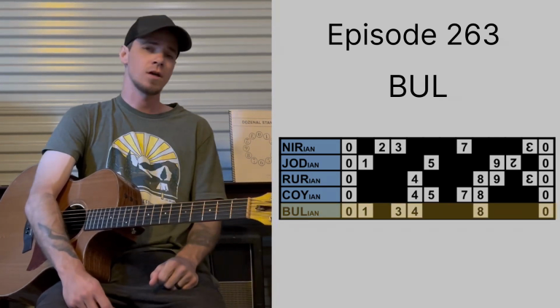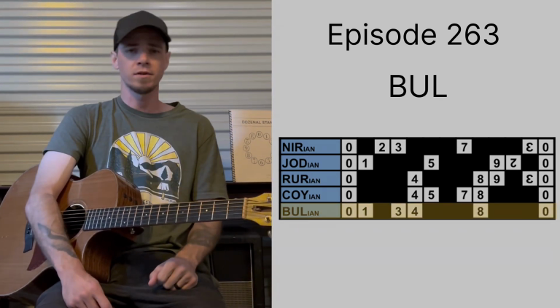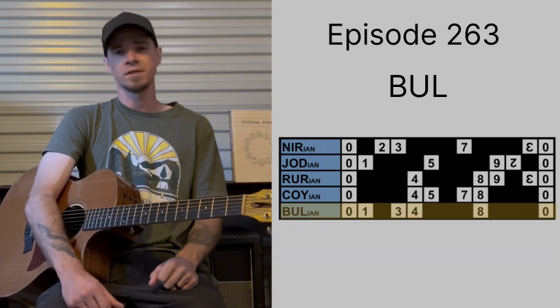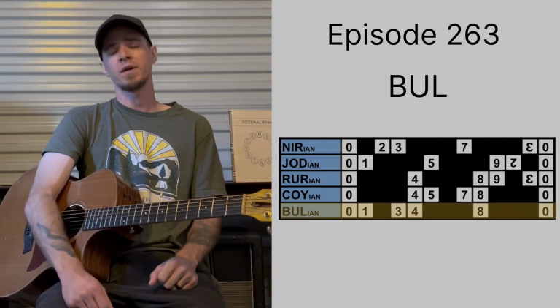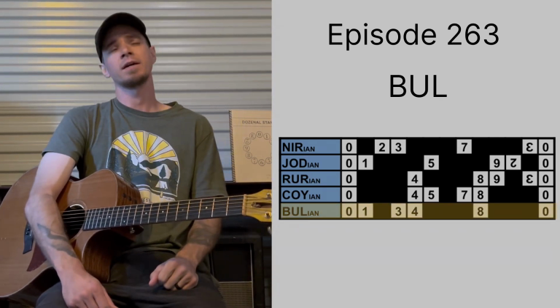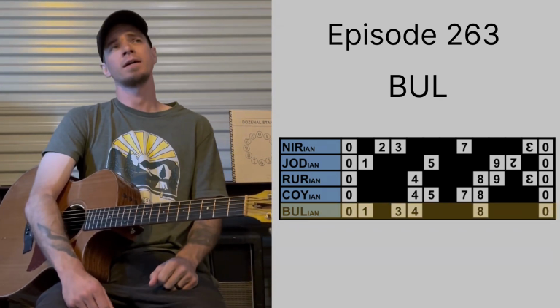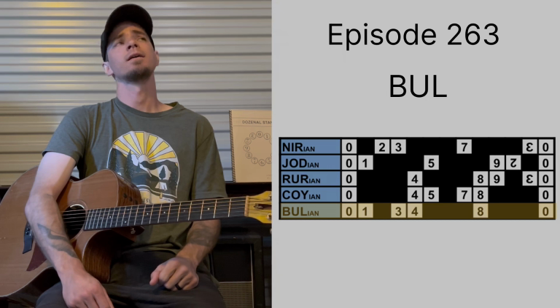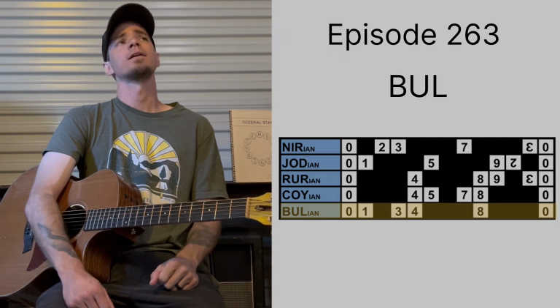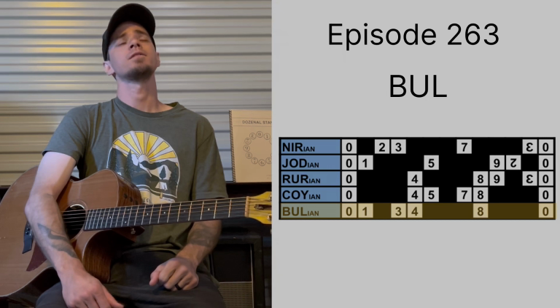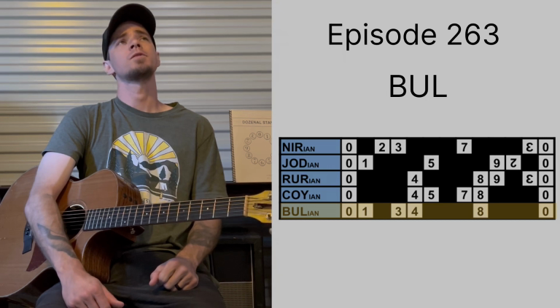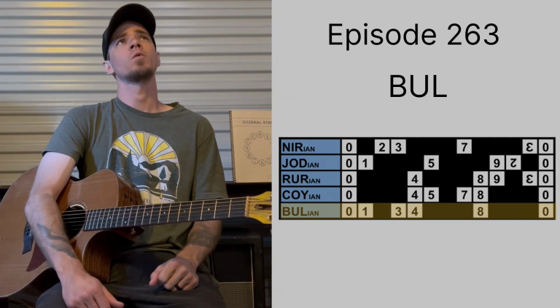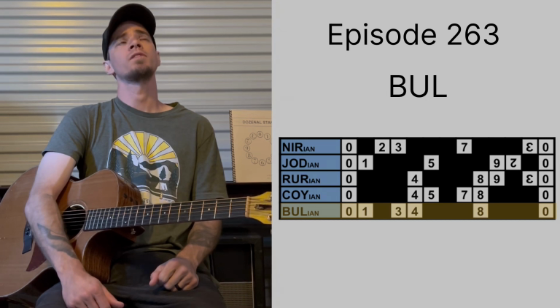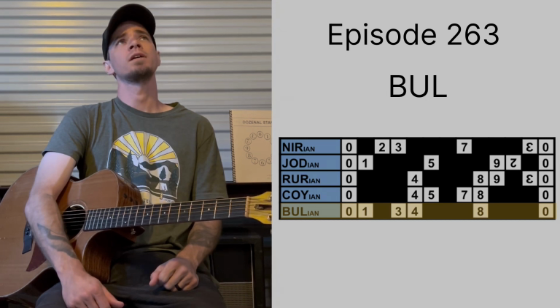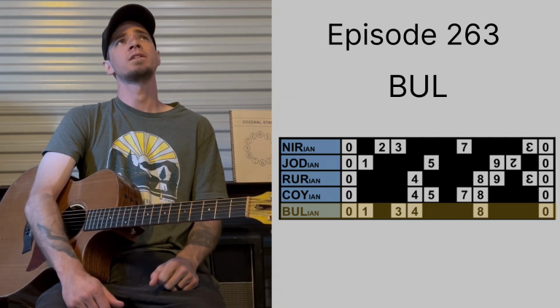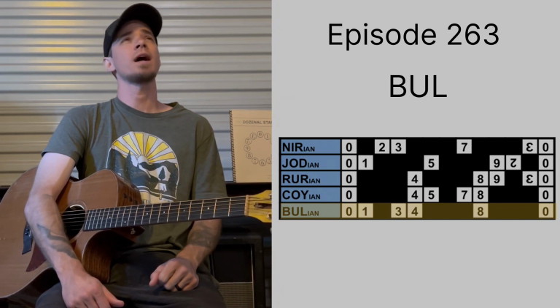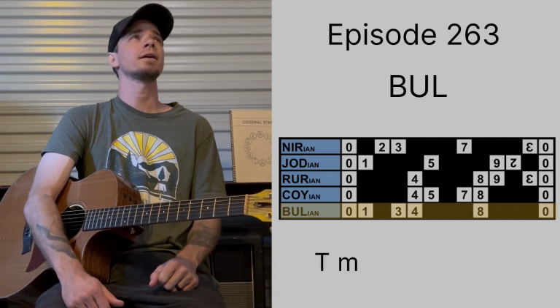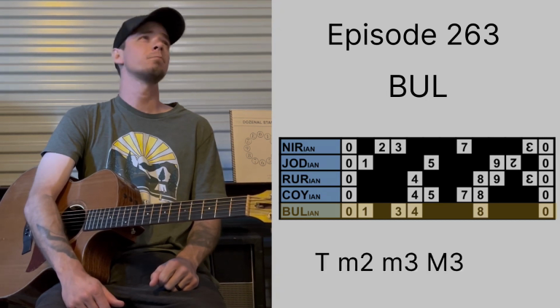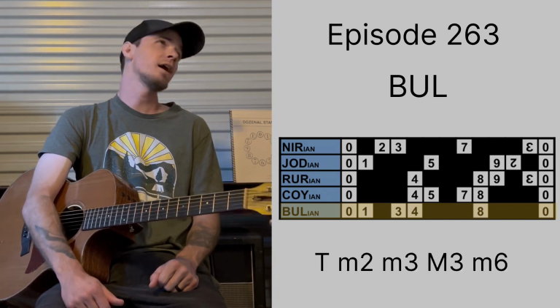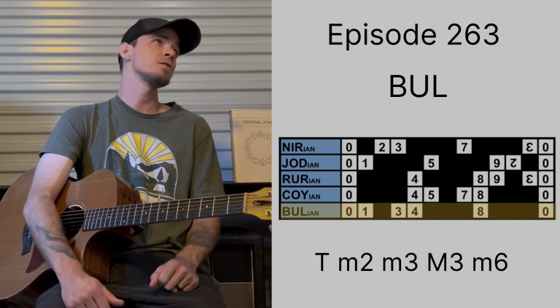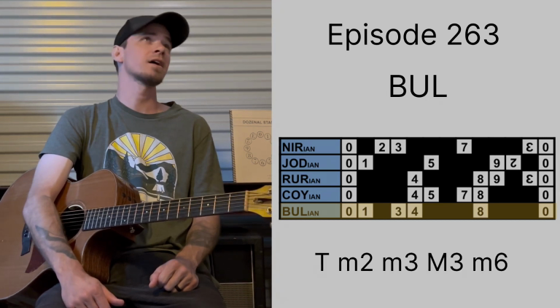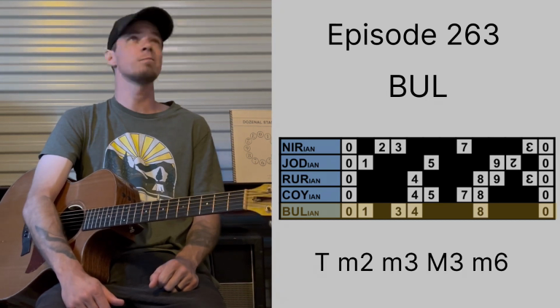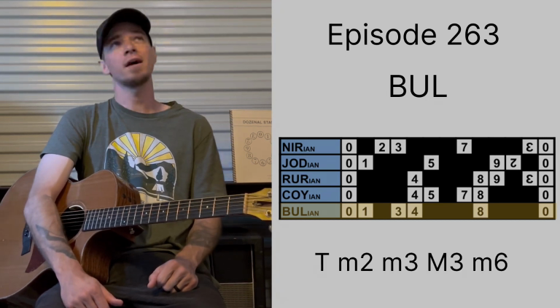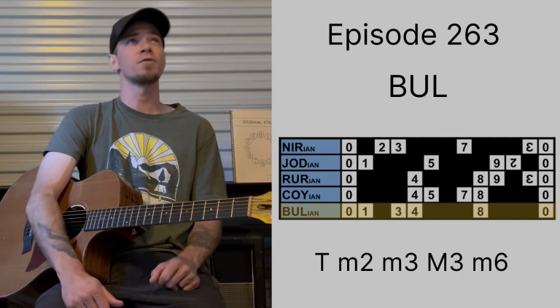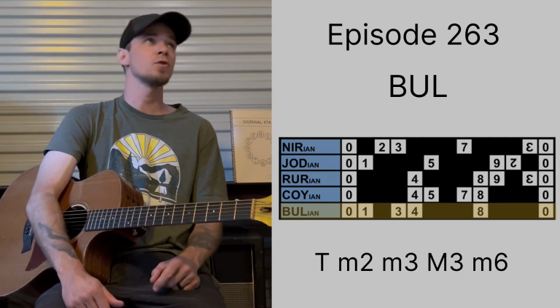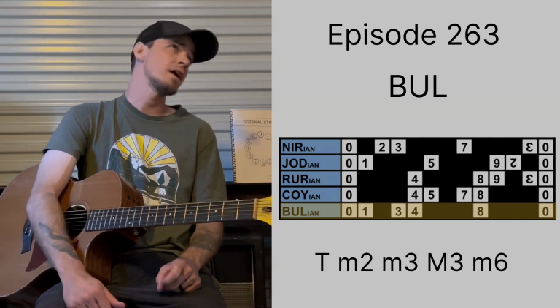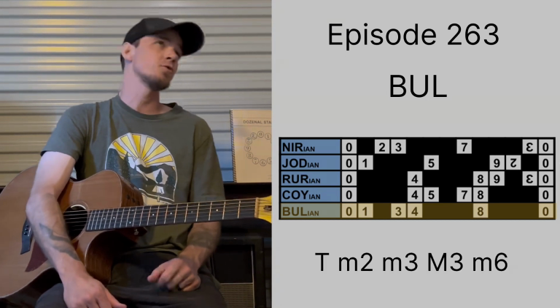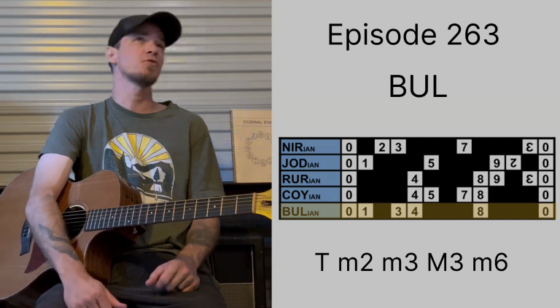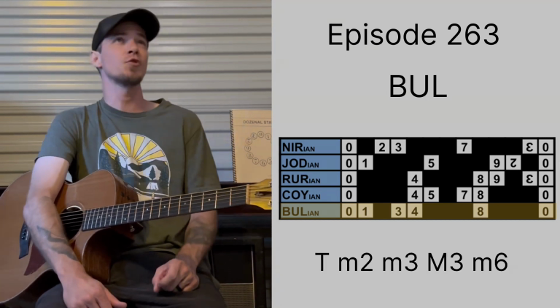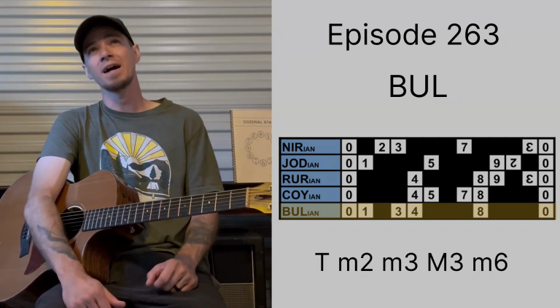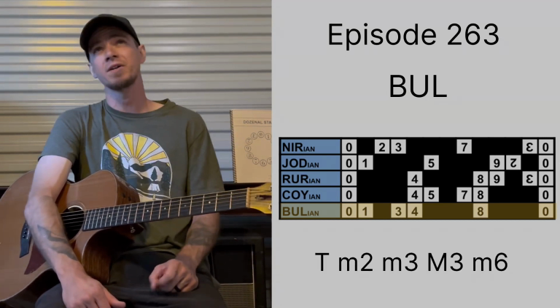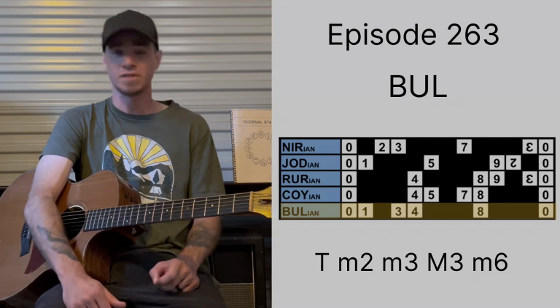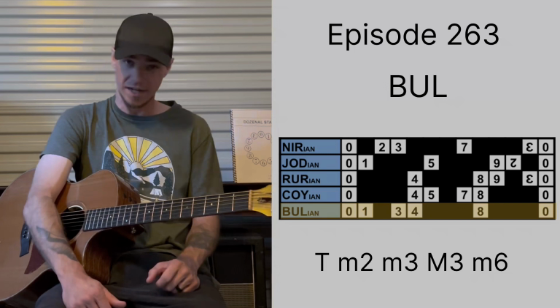Tonally speaking, let's go with the tonic, minor second, minor third, major third, minor sixth.